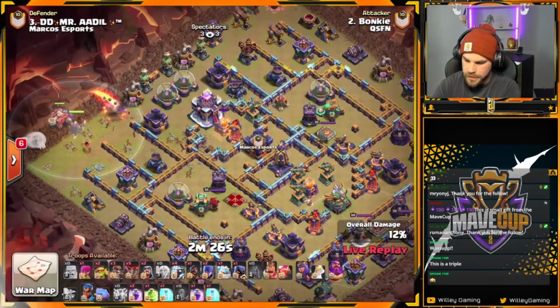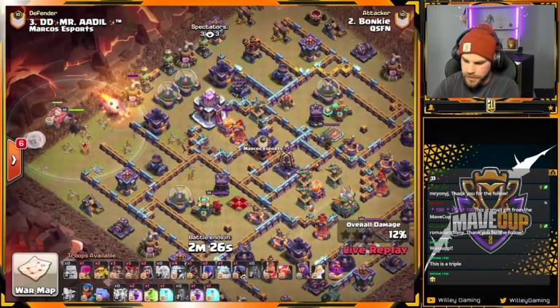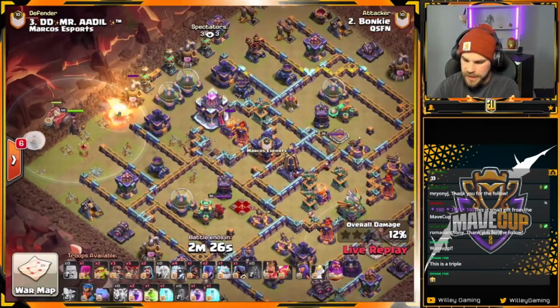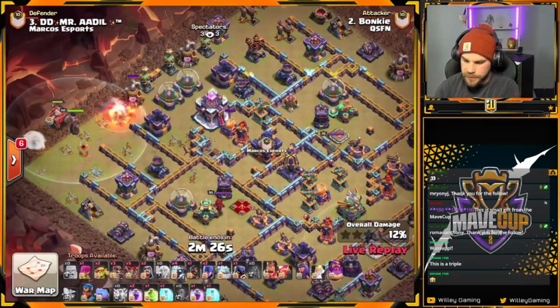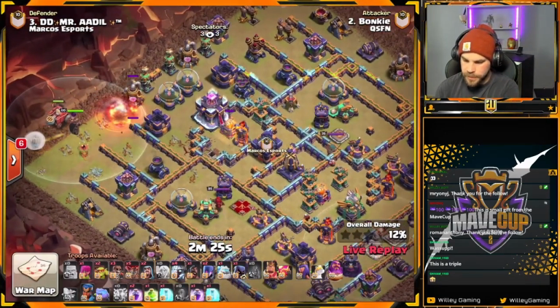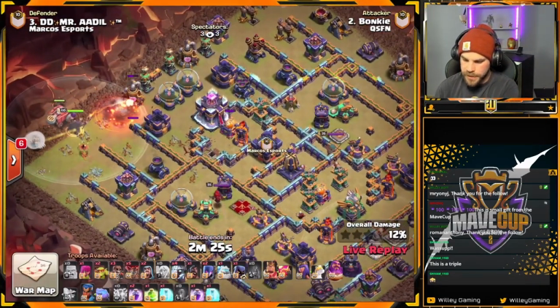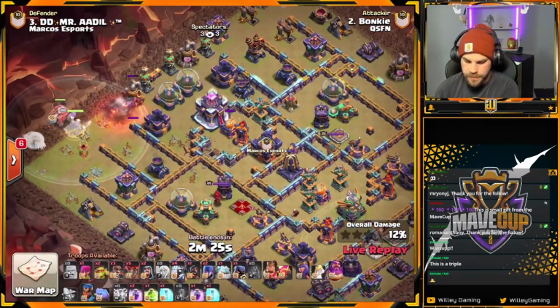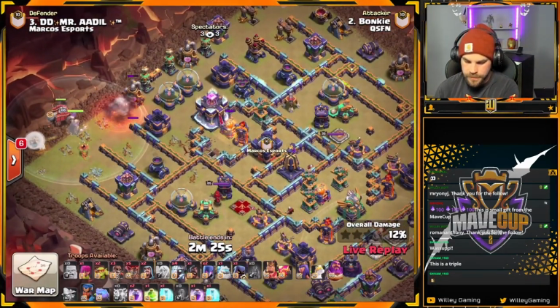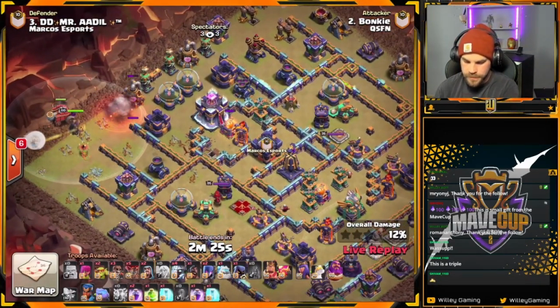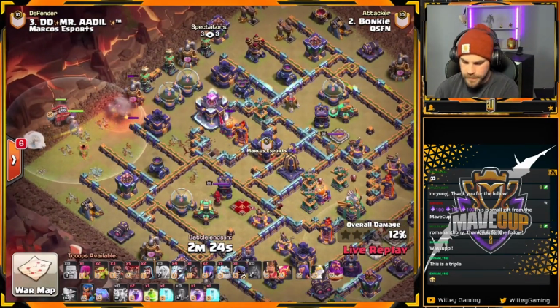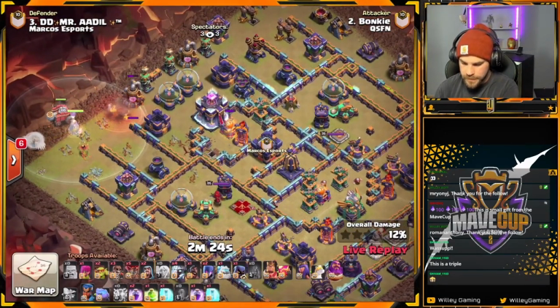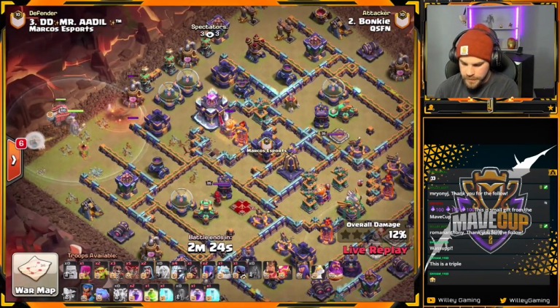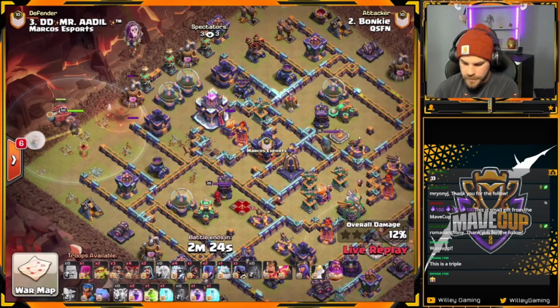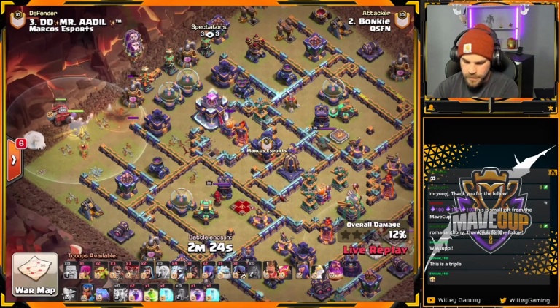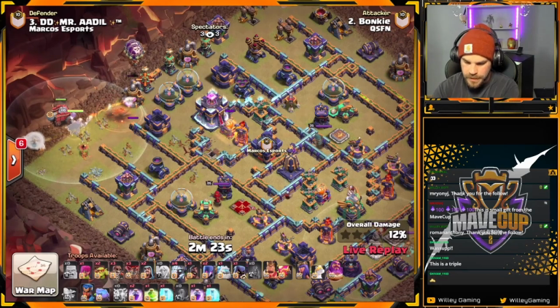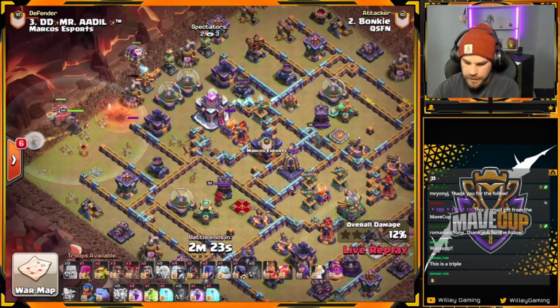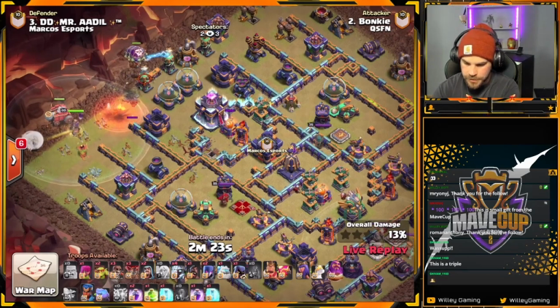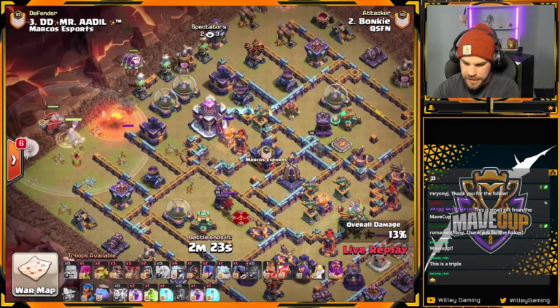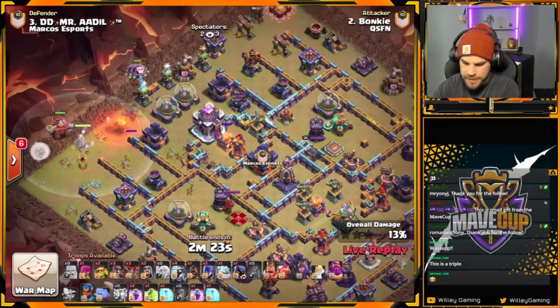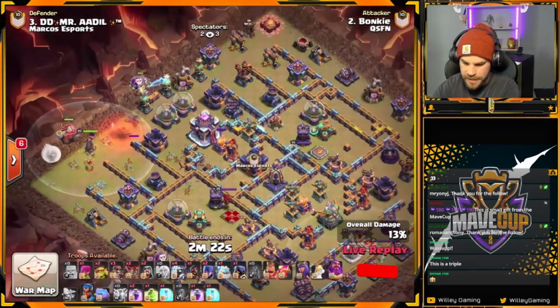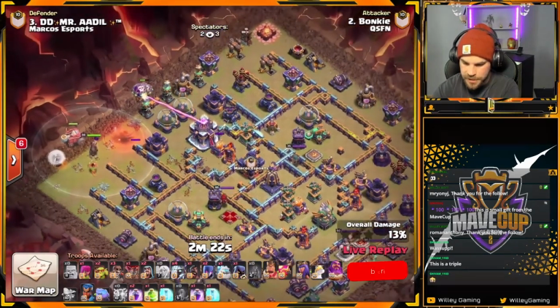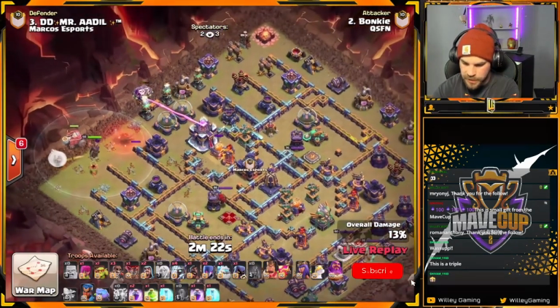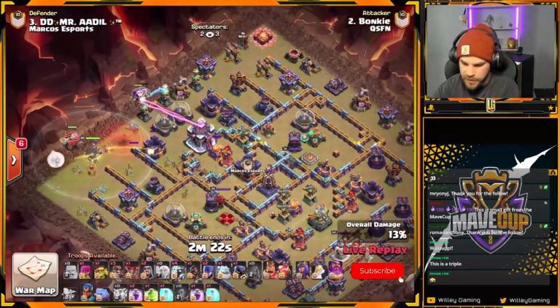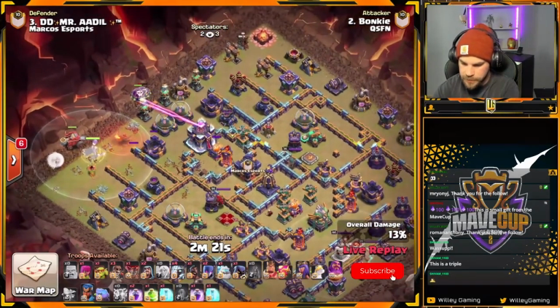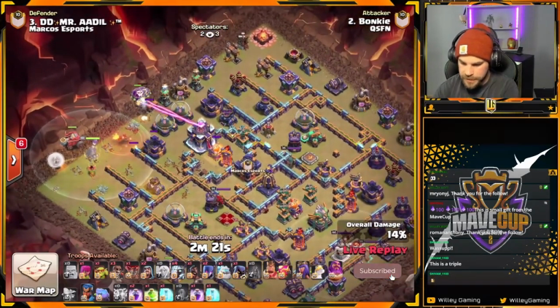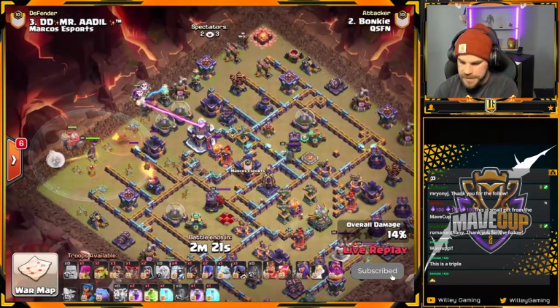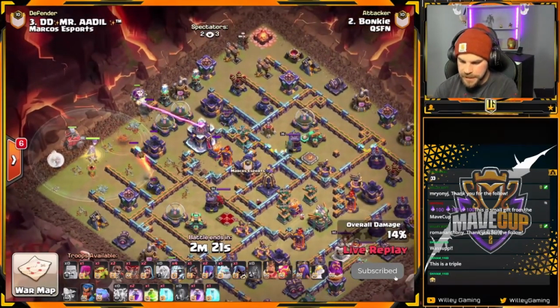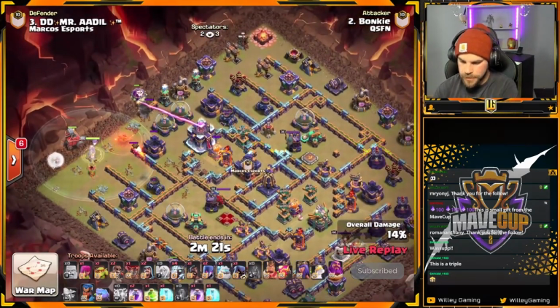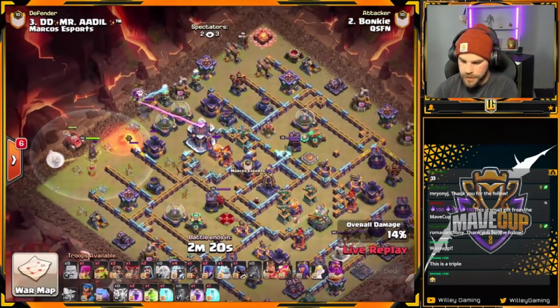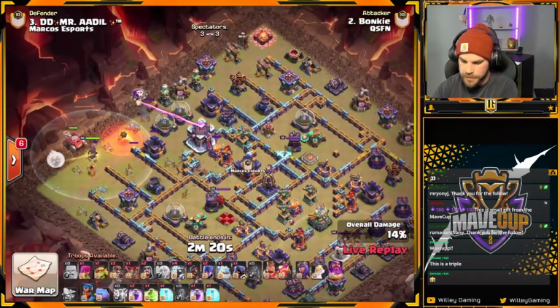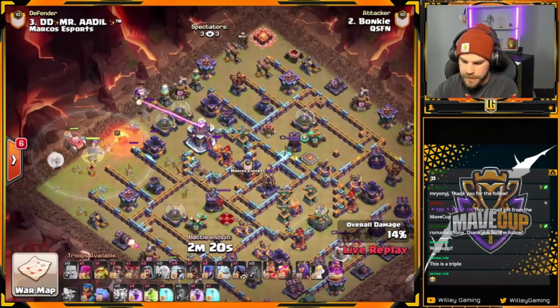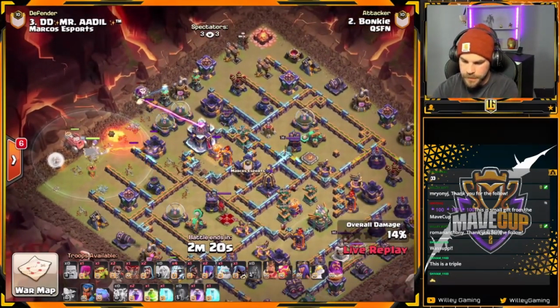What do we got here from Bonky? Like the Titan smash. Flame Flinger from the left side. Warden Walk moving through.